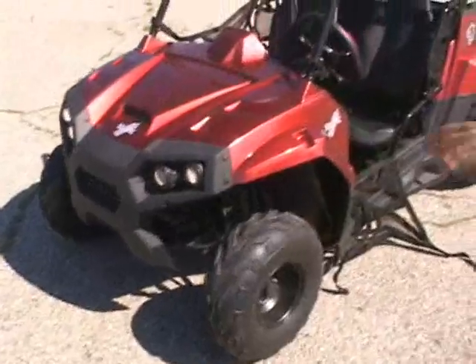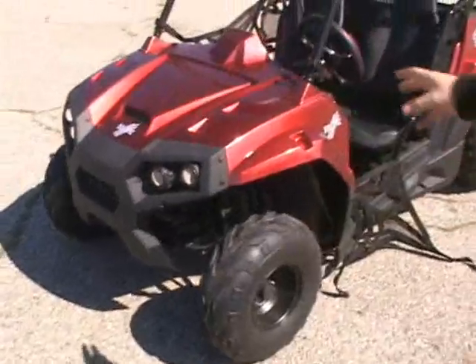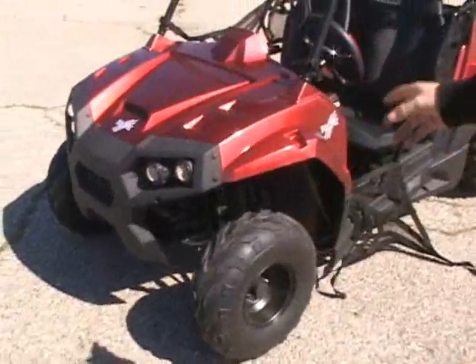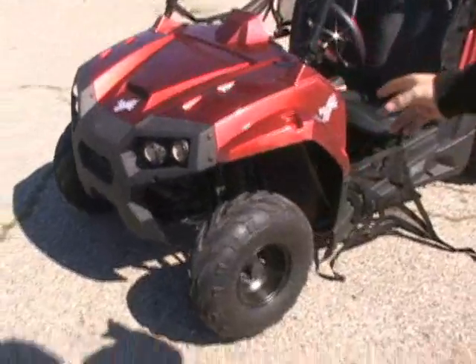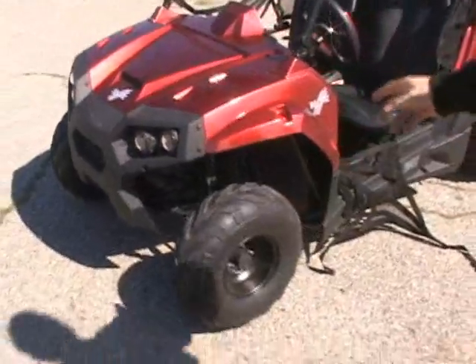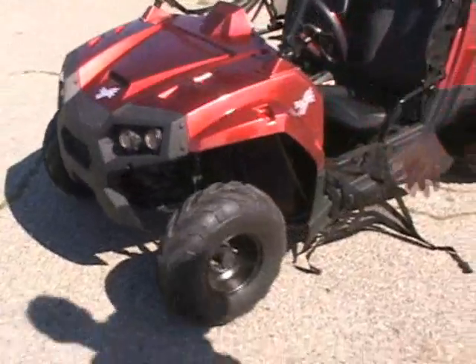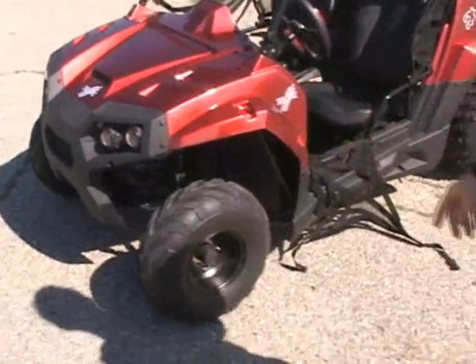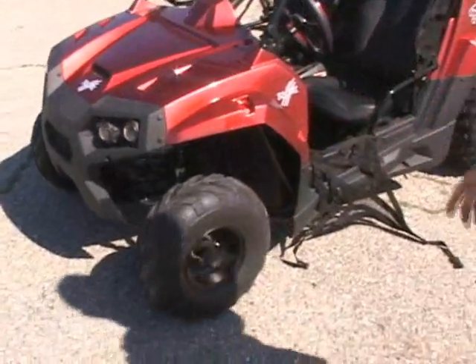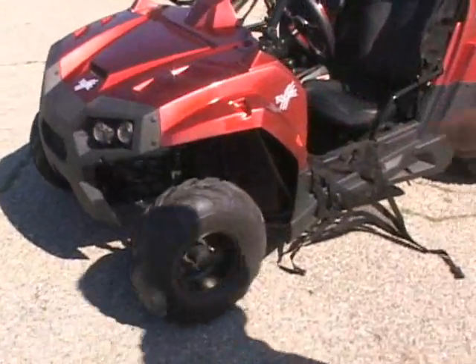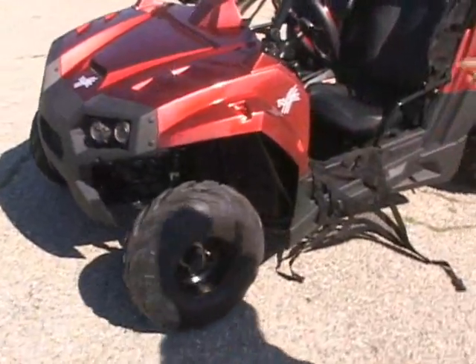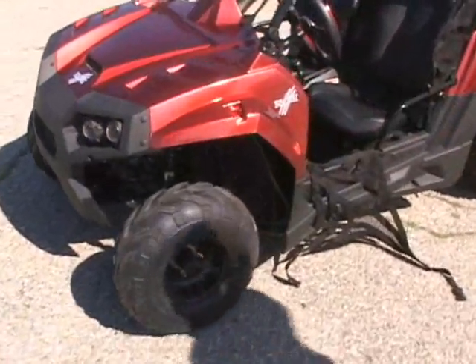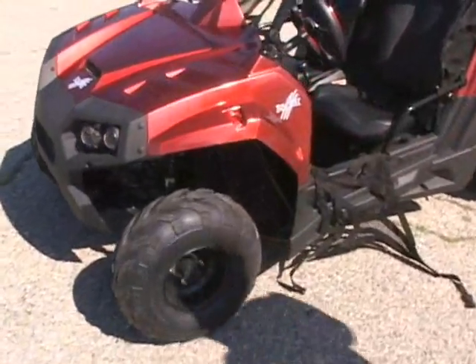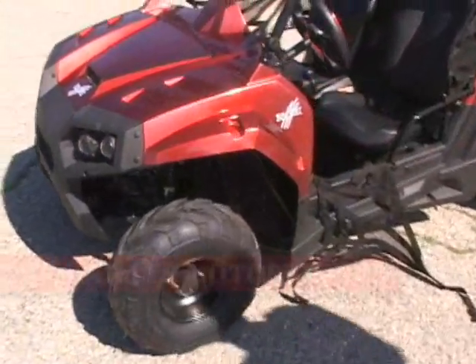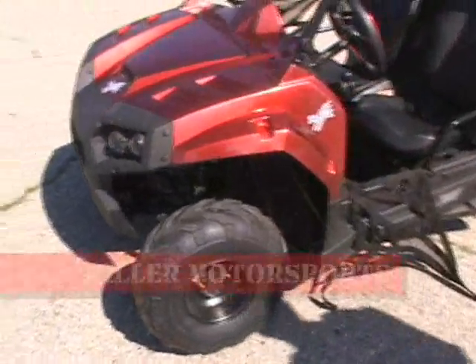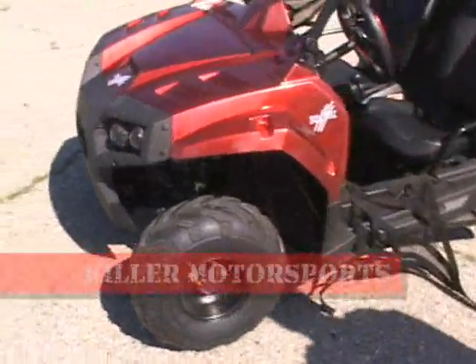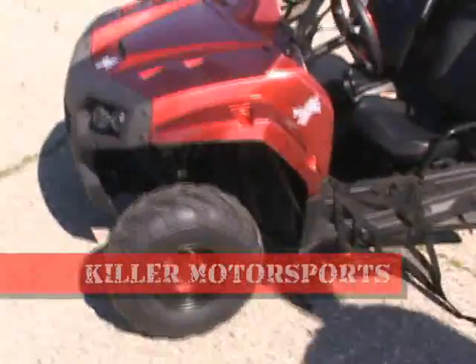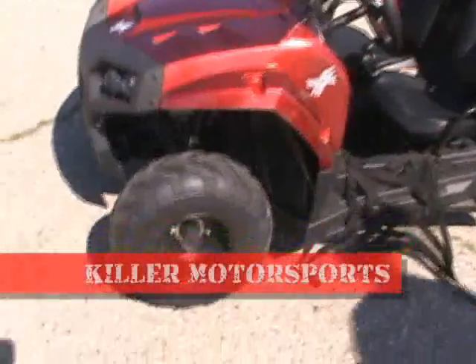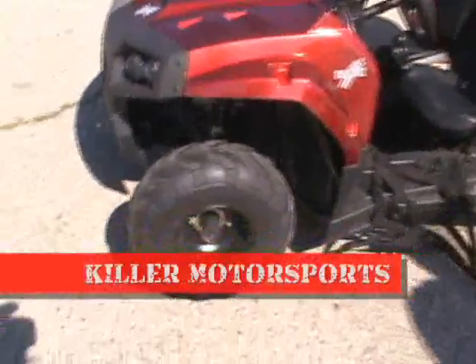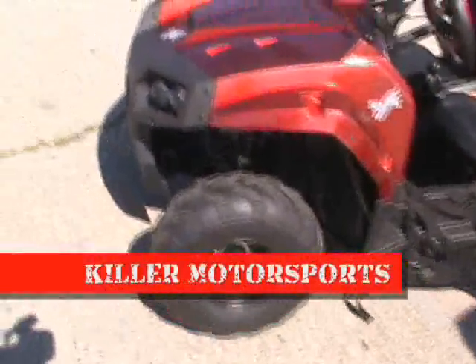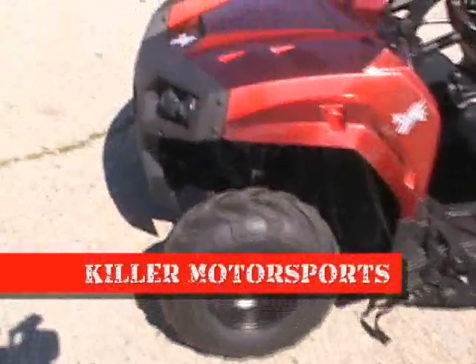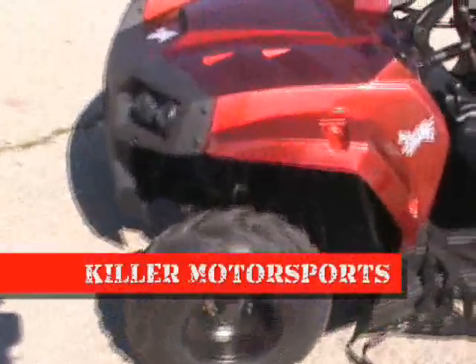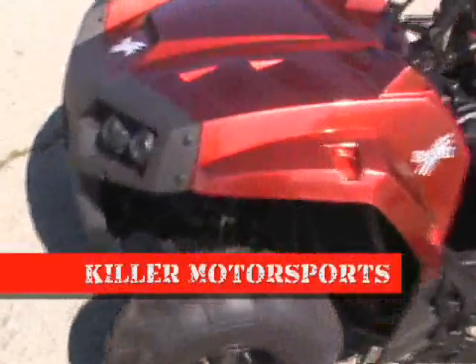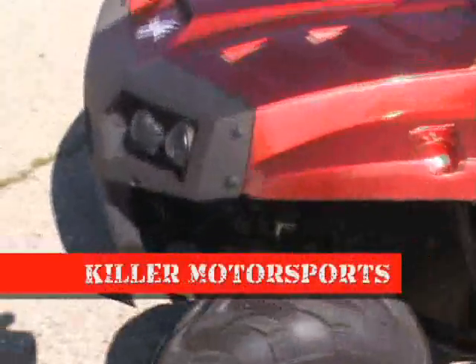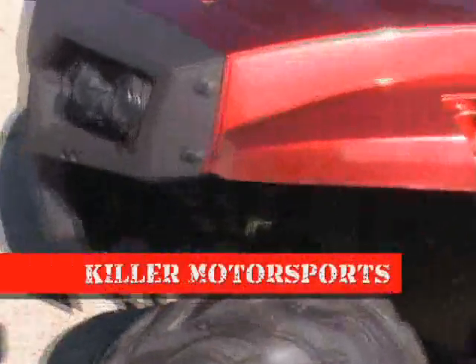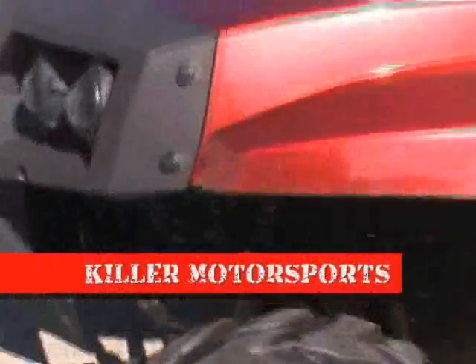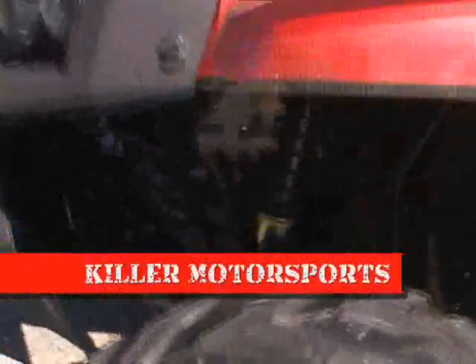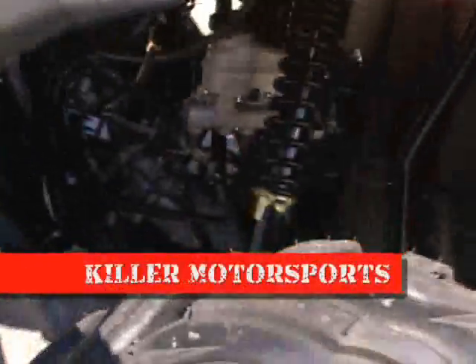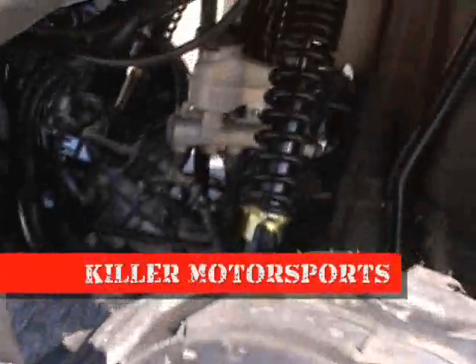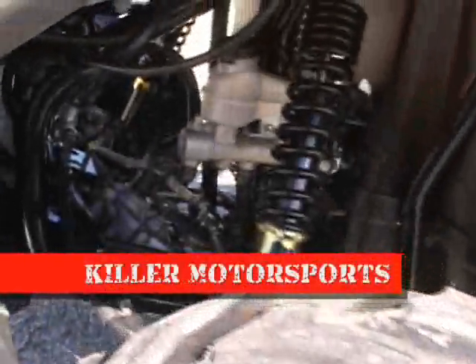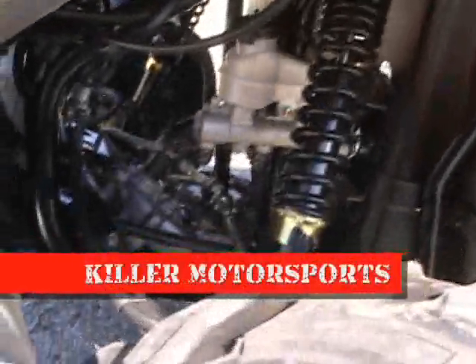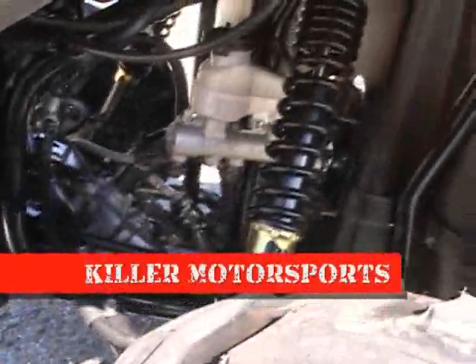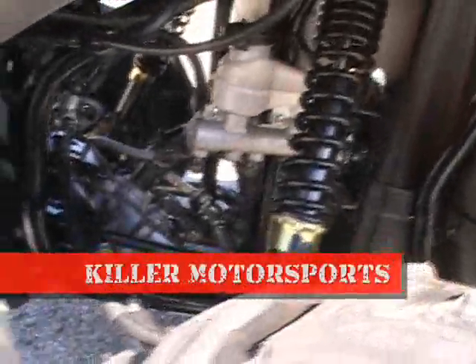Independent suspension on the front with hydraulic disc brakes. The tires are really nice.